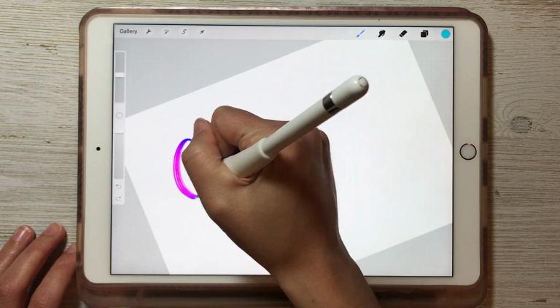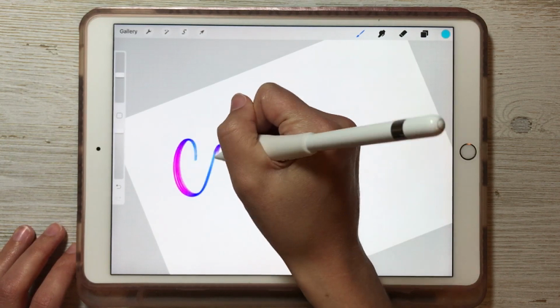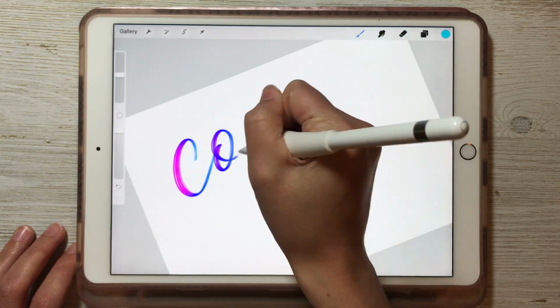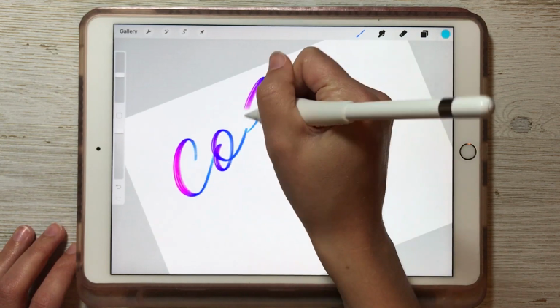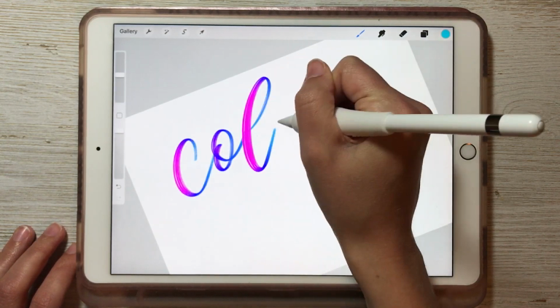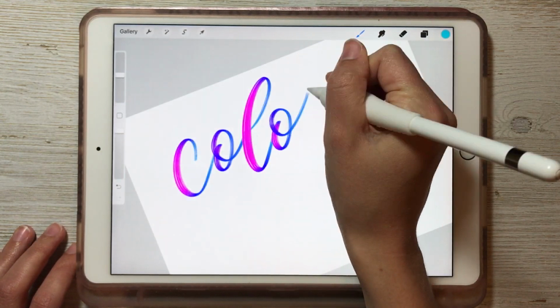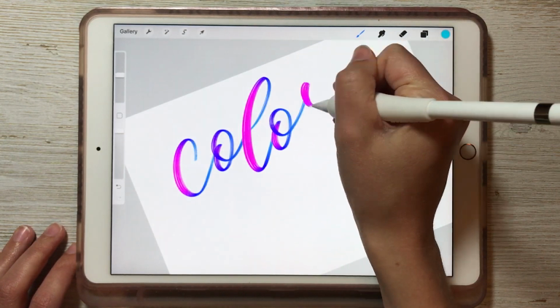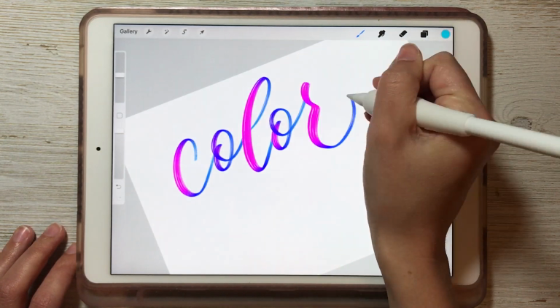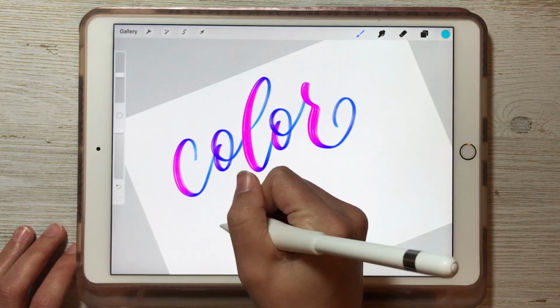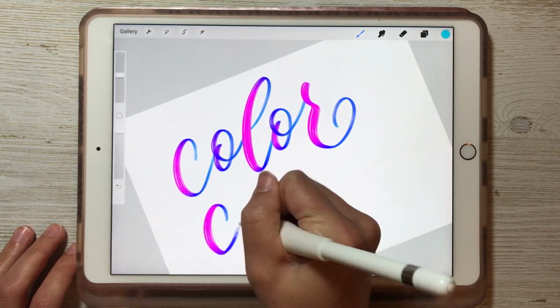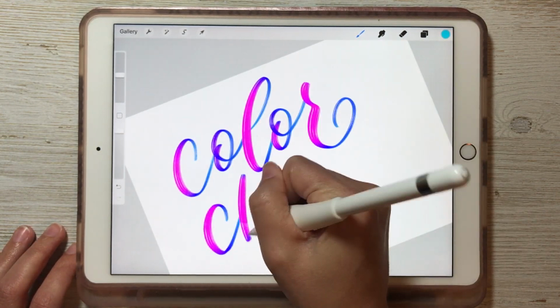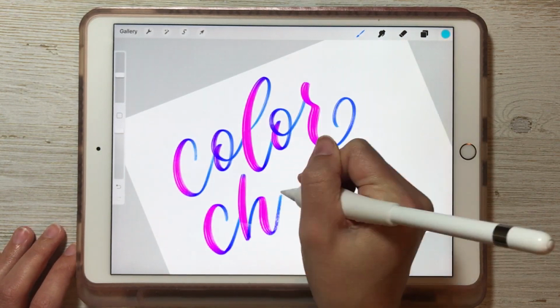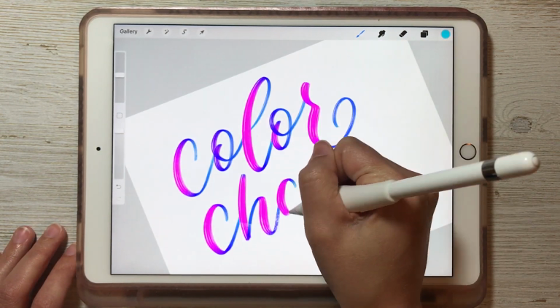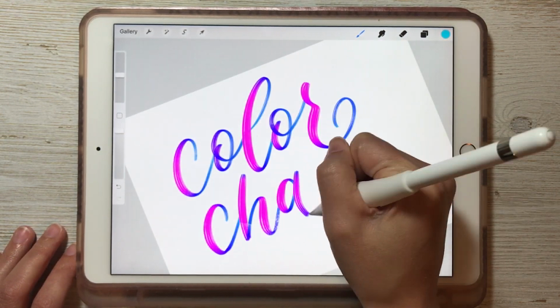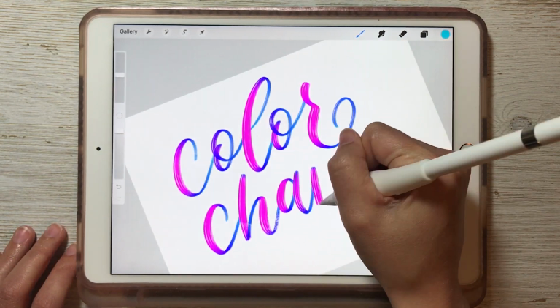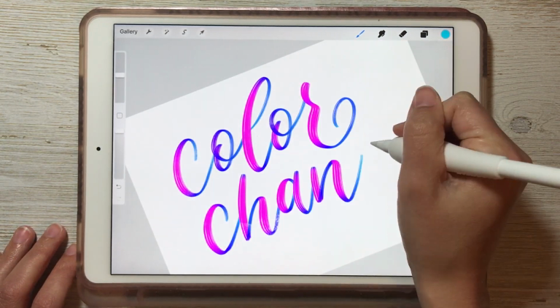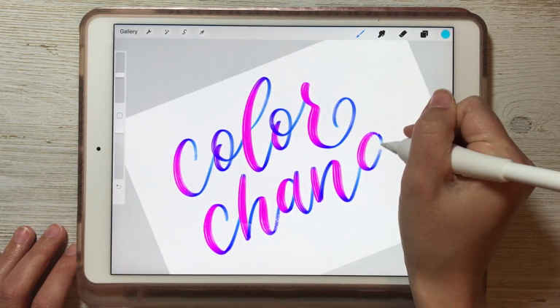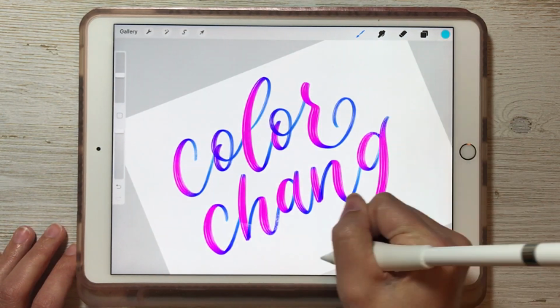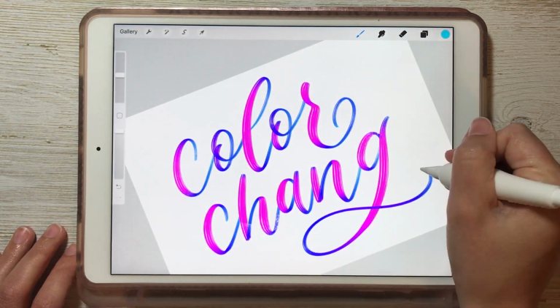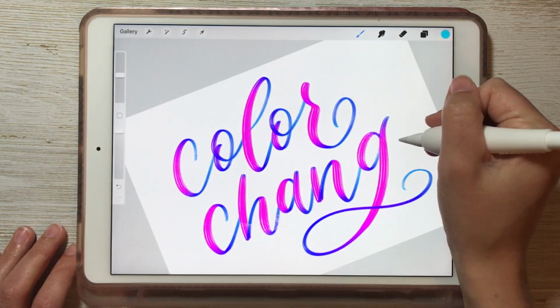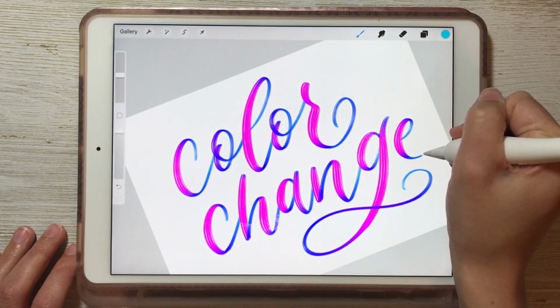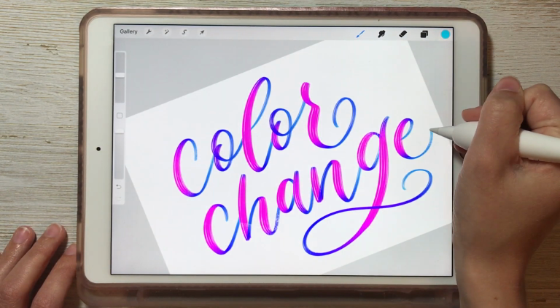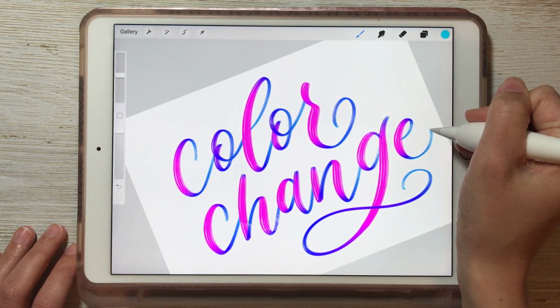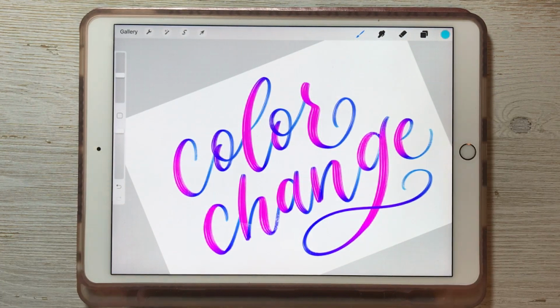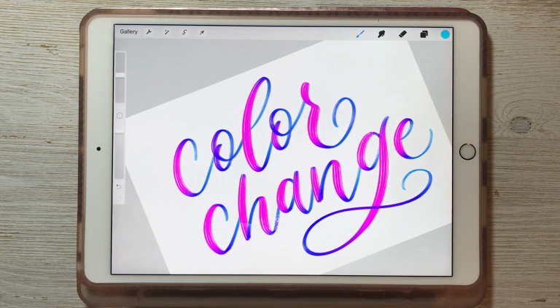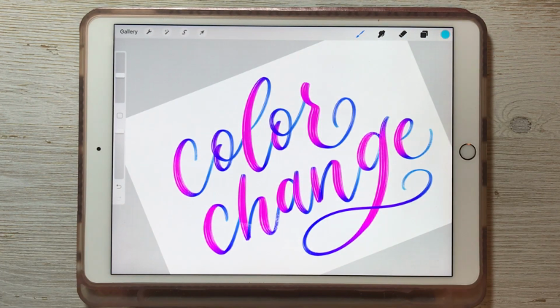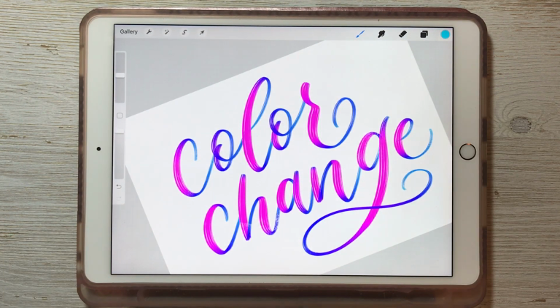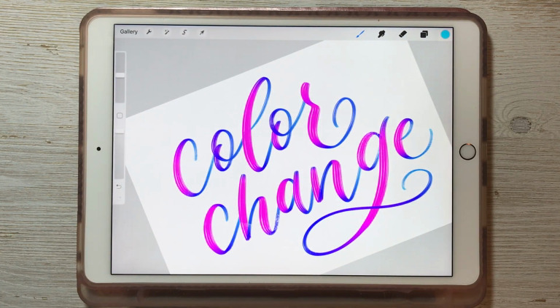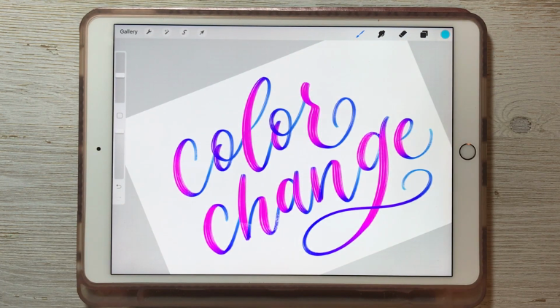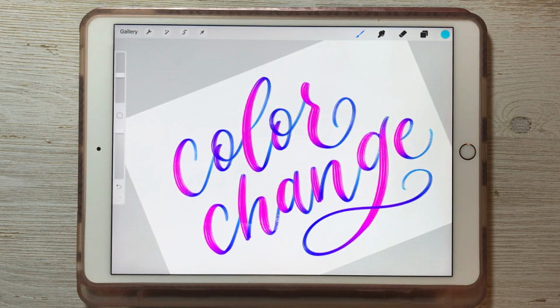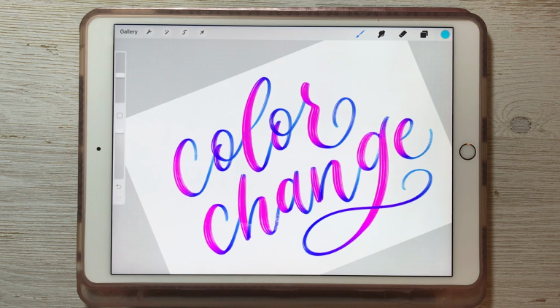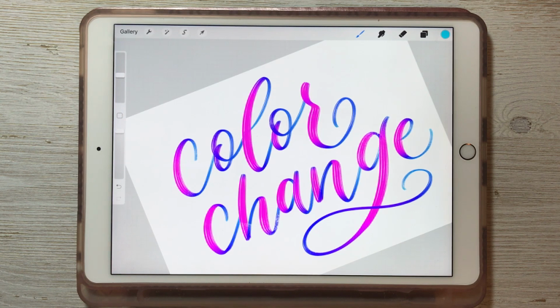Hi, it's Jillian from Lovely Loops and in this video I'm going to show you how to make a color changing brush in Procreate 5.